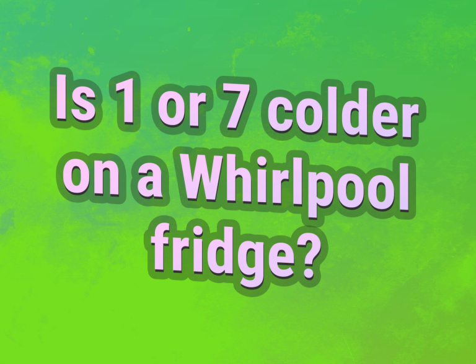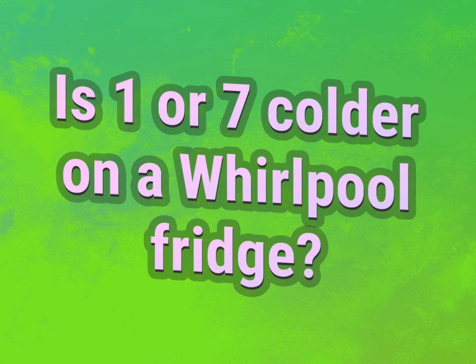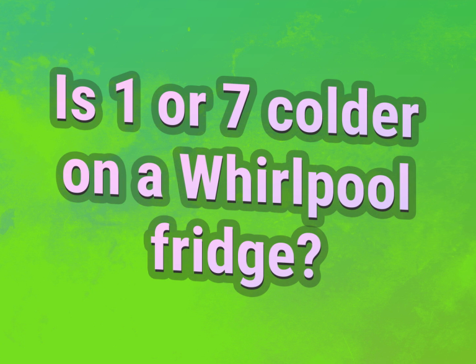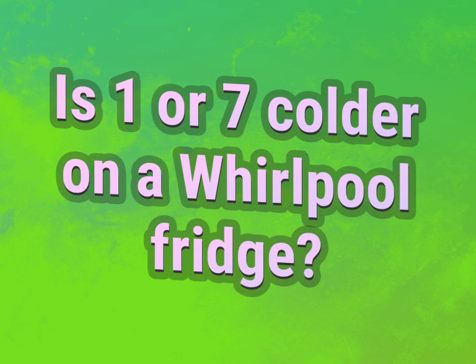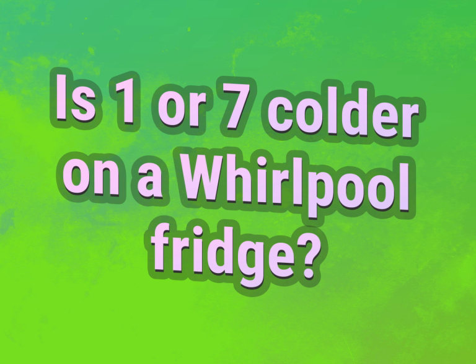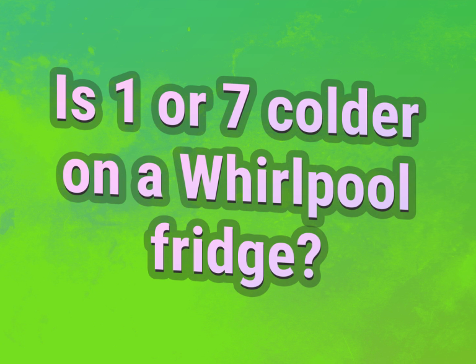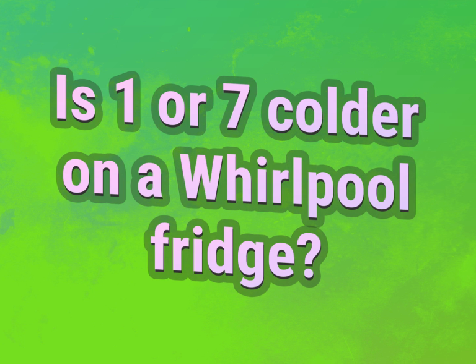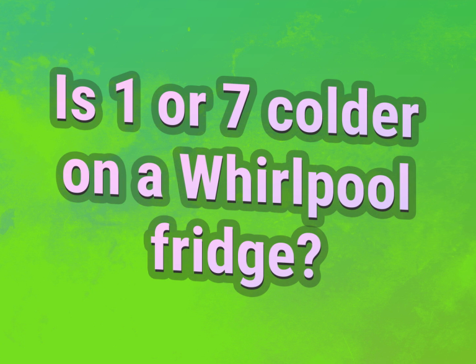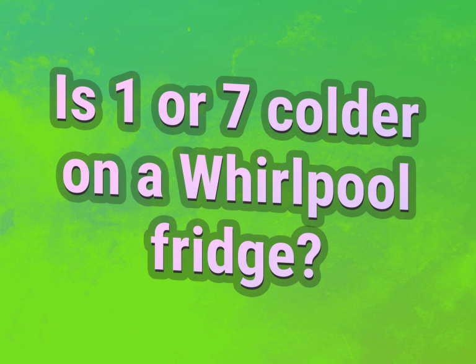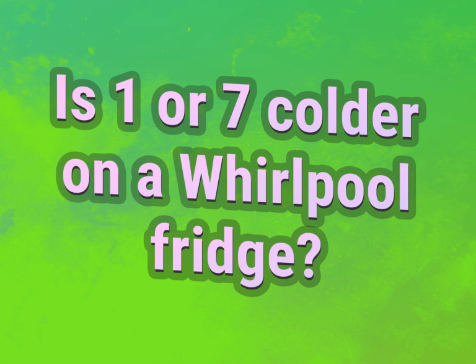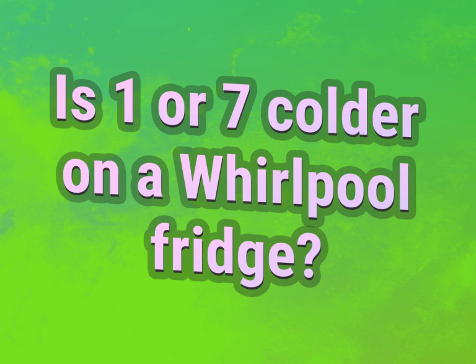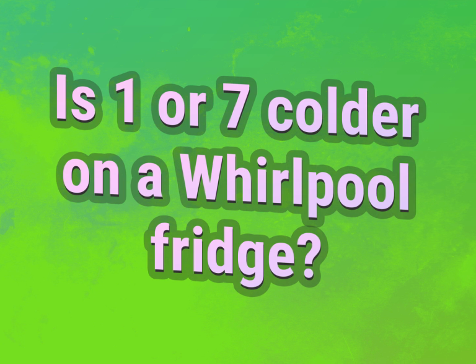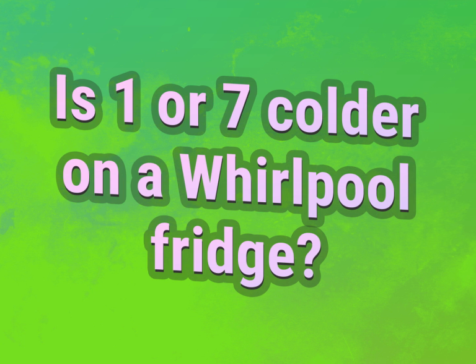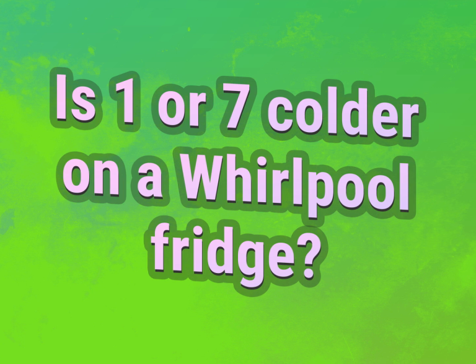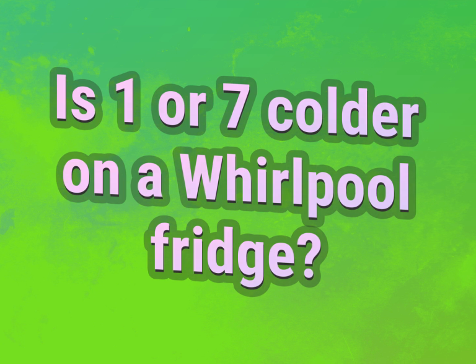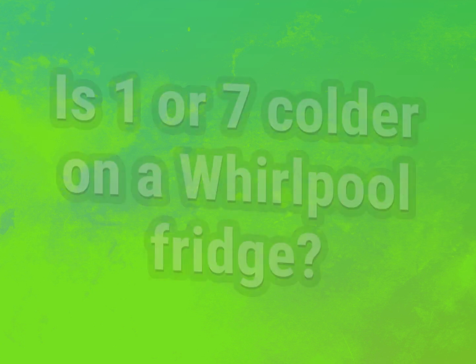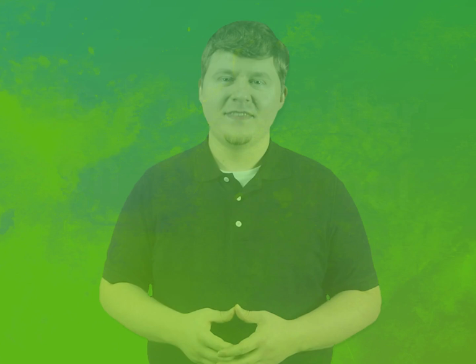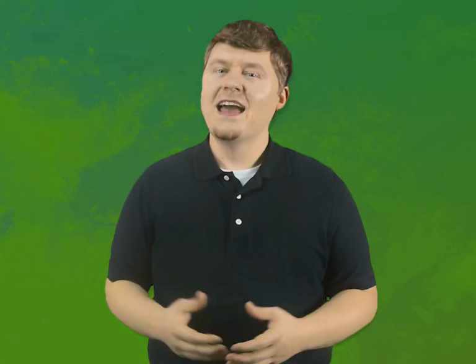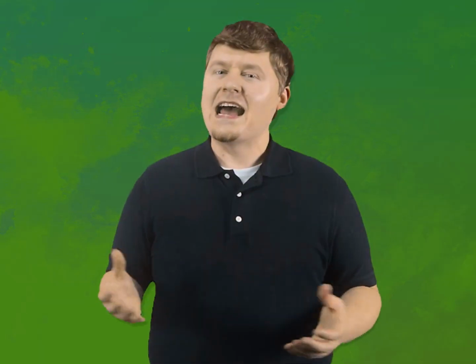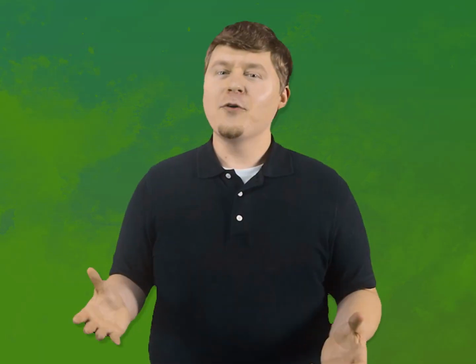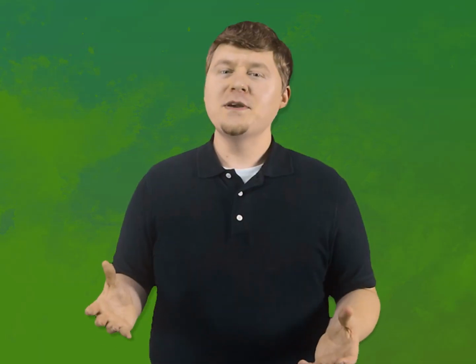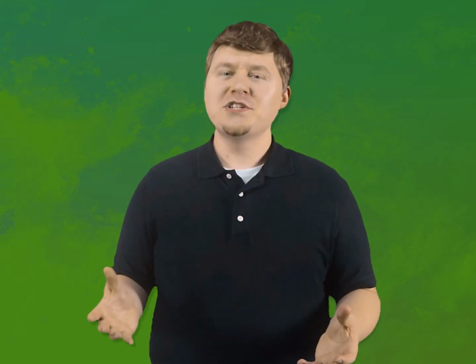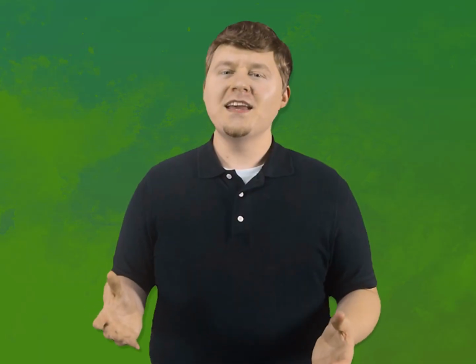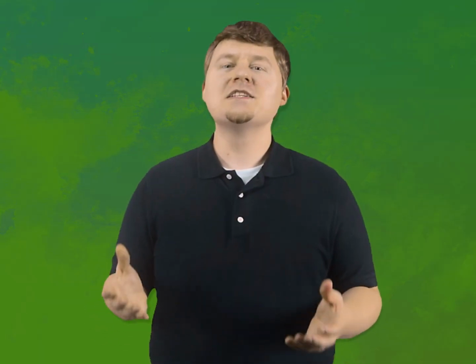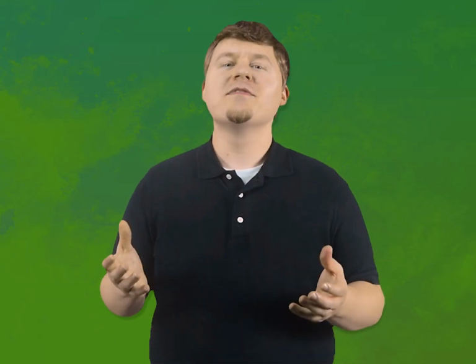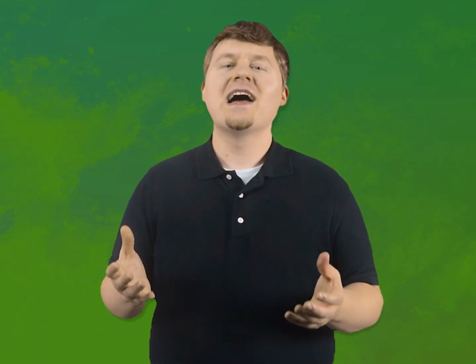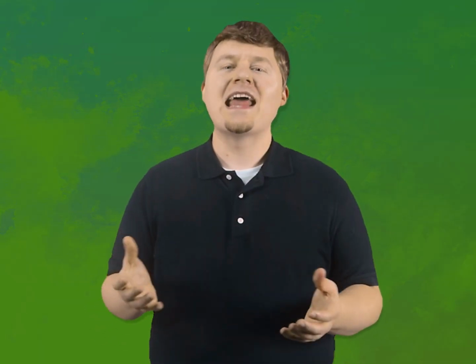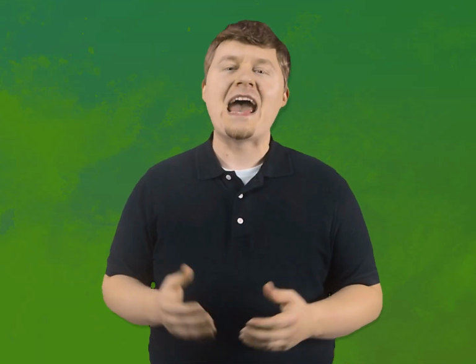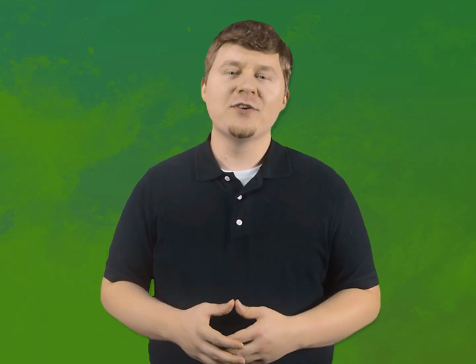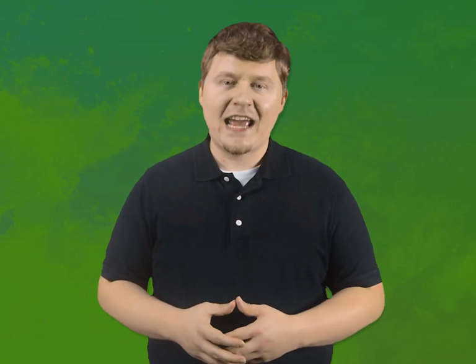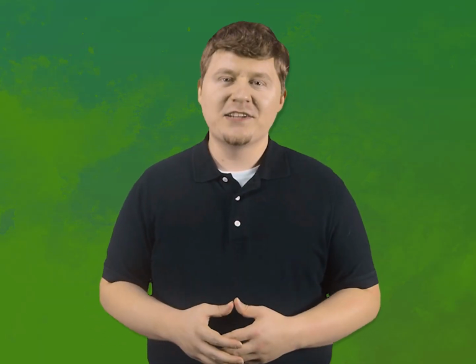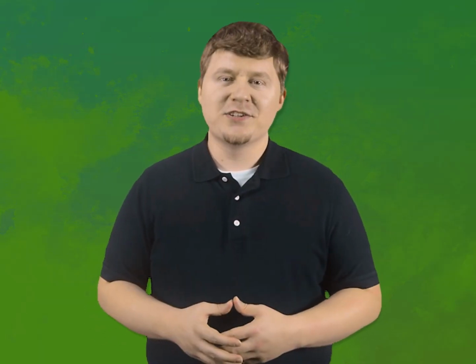Is one or seven colder on a Whirlpool fridge? Our mission is to provide accurate answers.